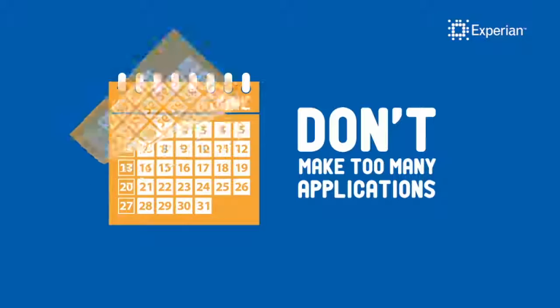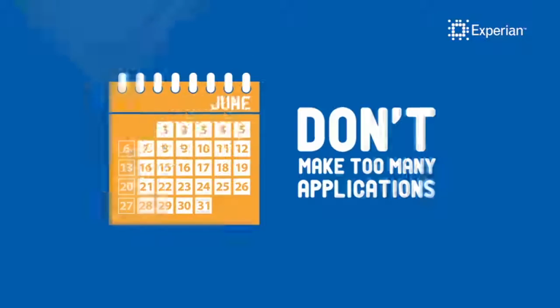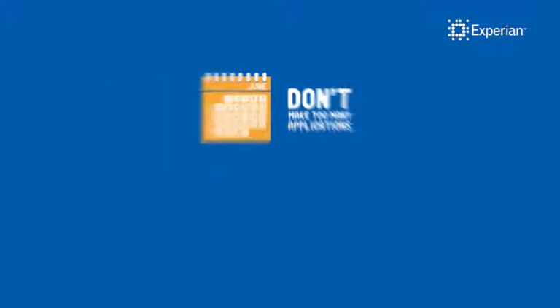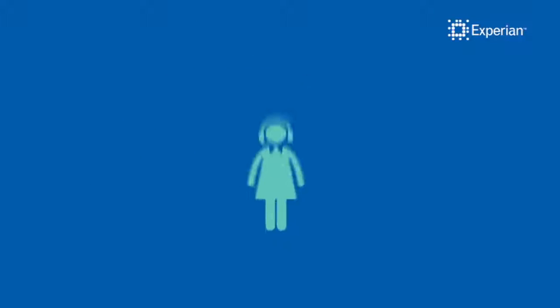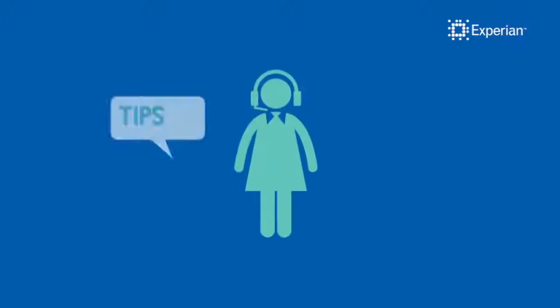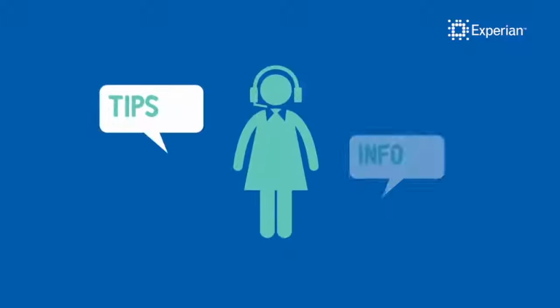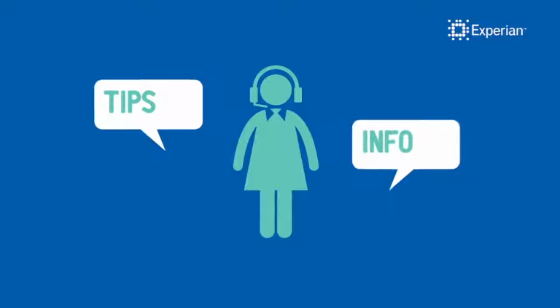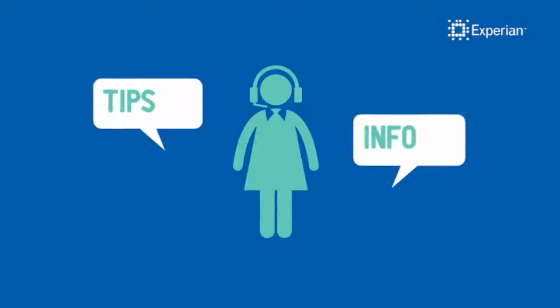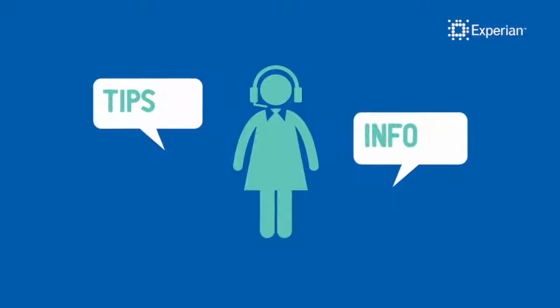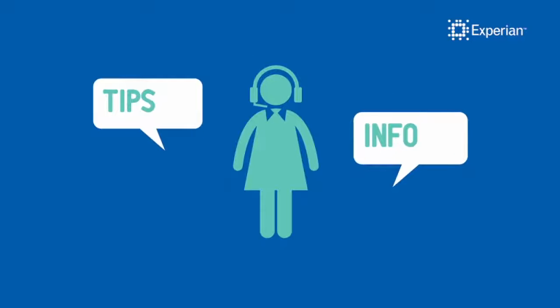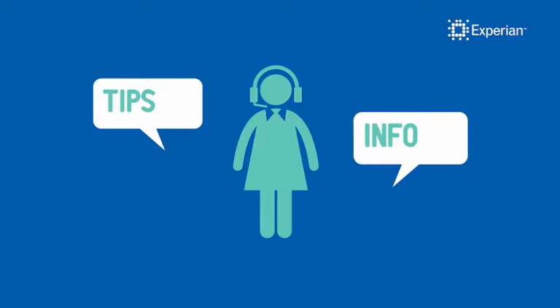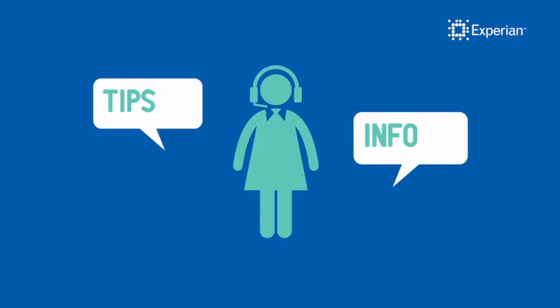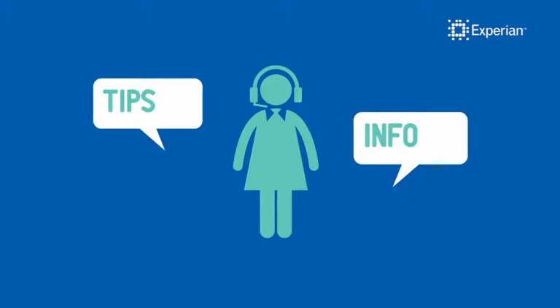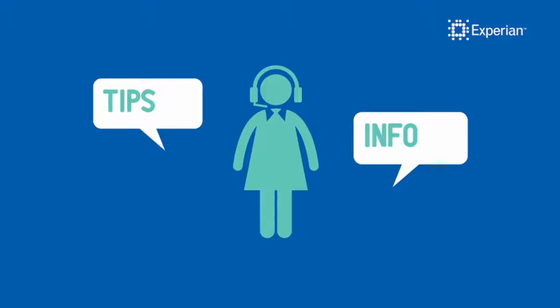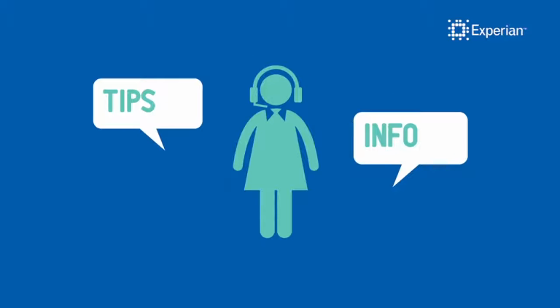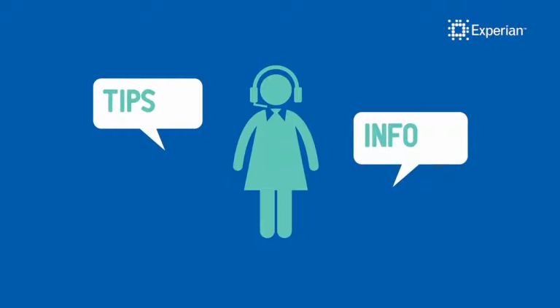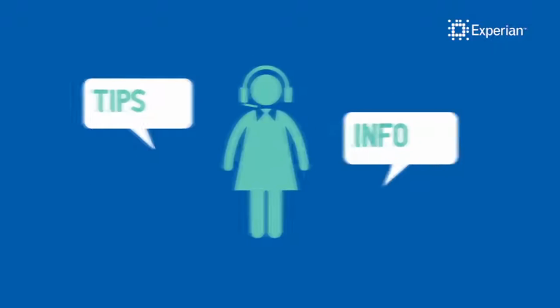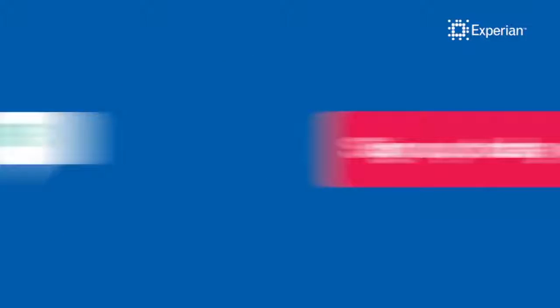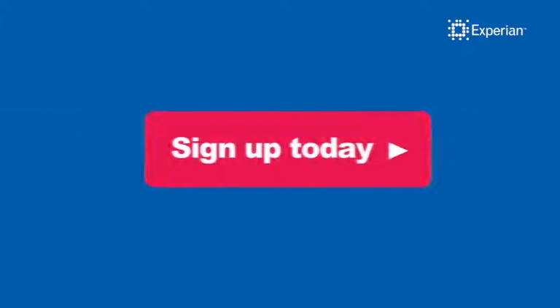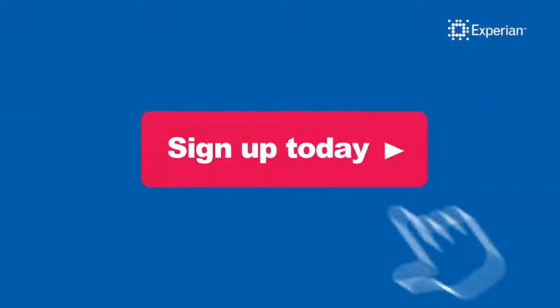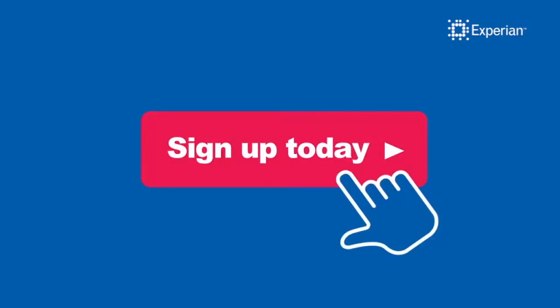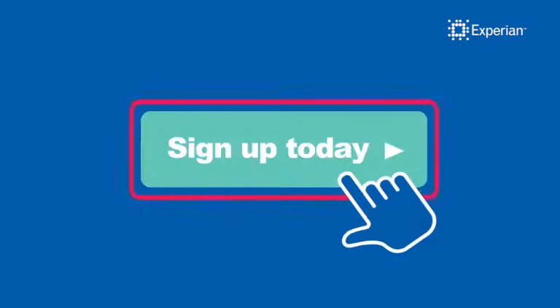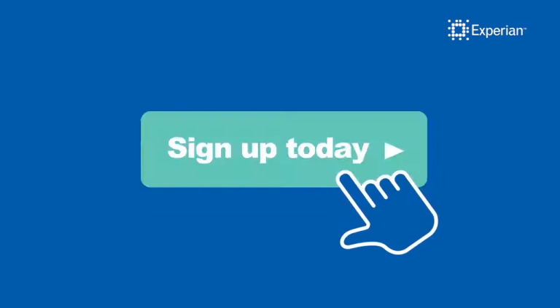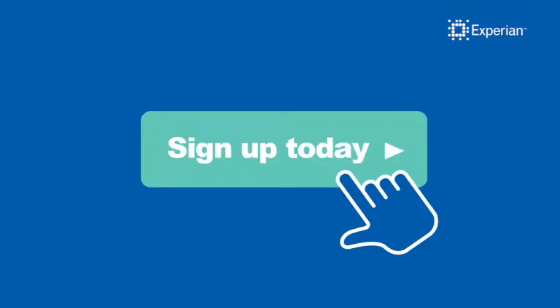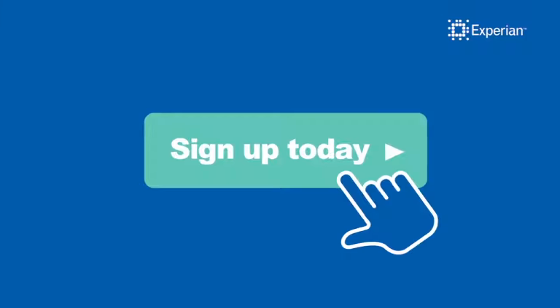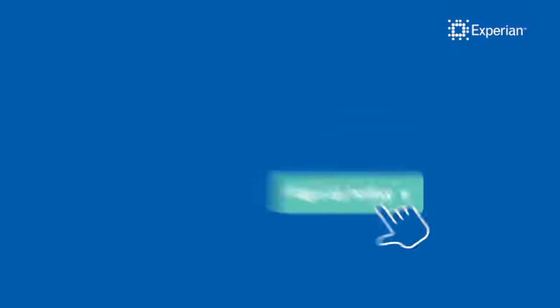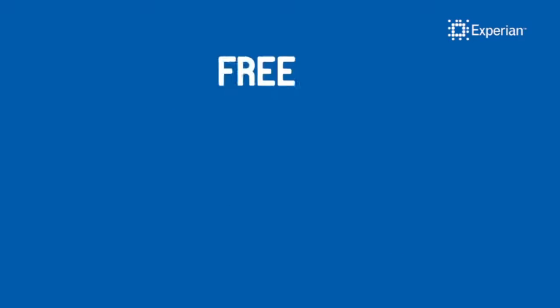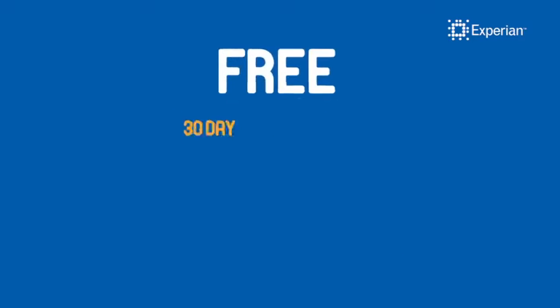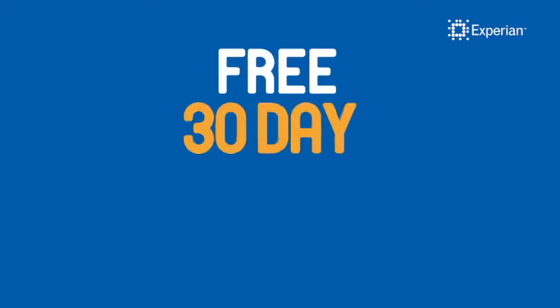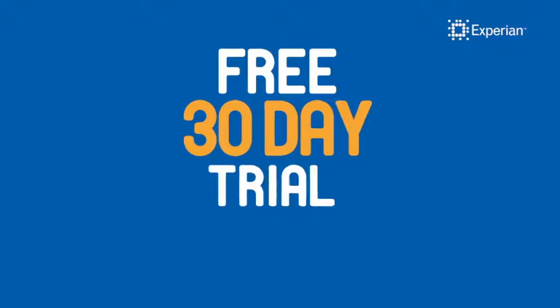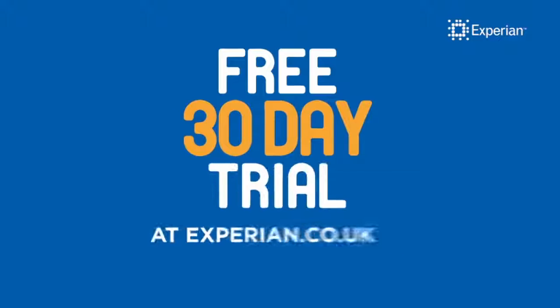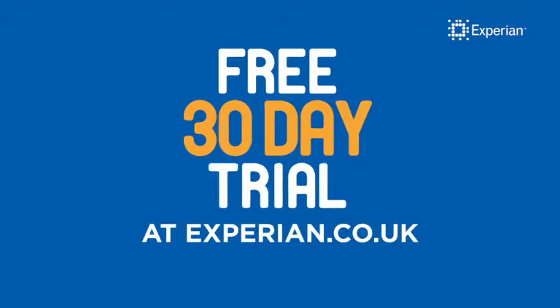For more tips and information on your Experian Credit Score and how to manage it, simply sign up for your free 30-day trial.